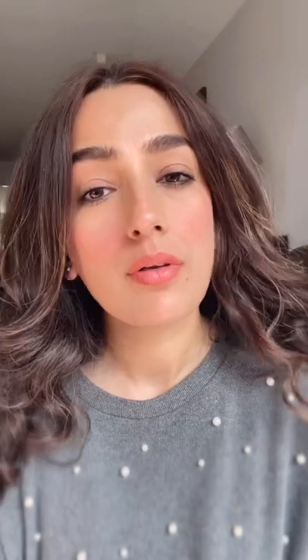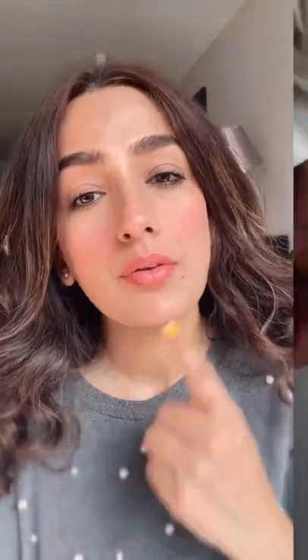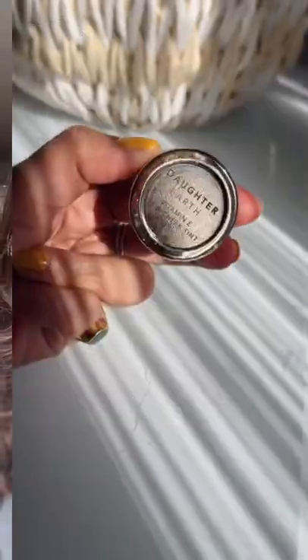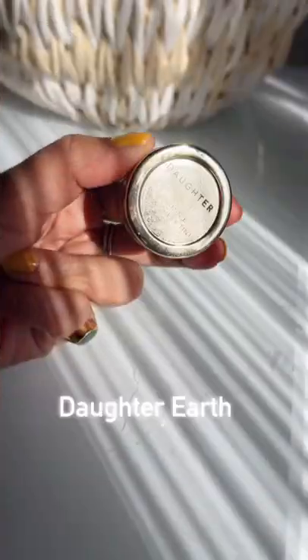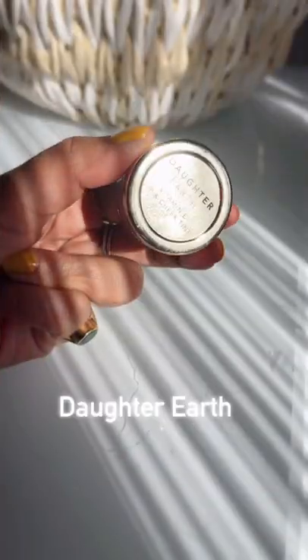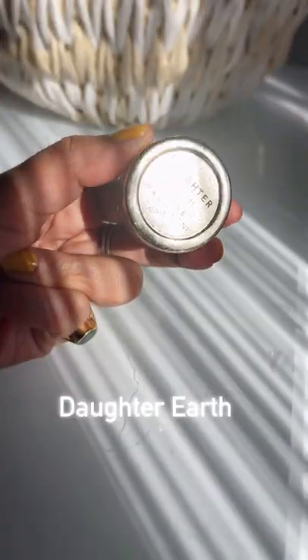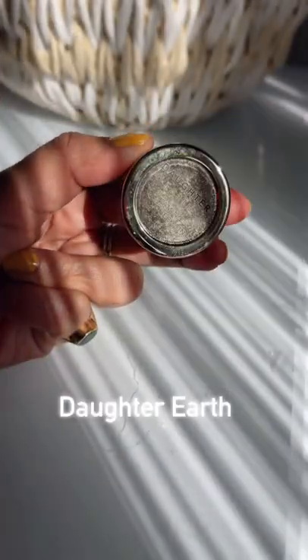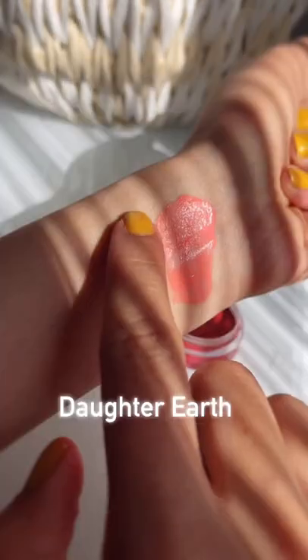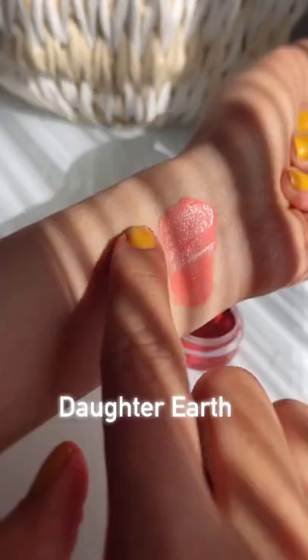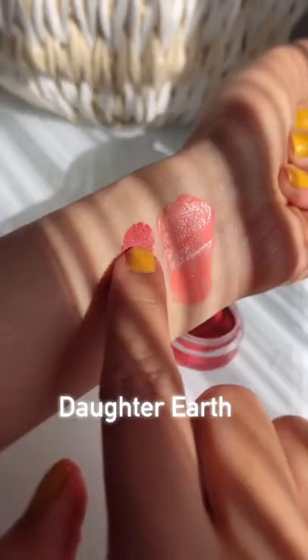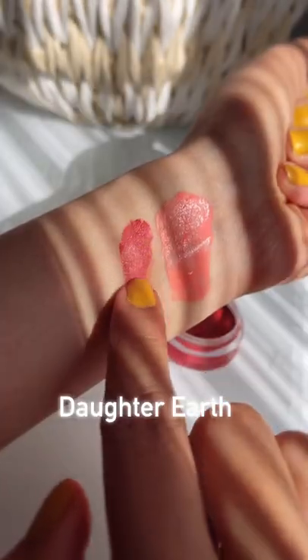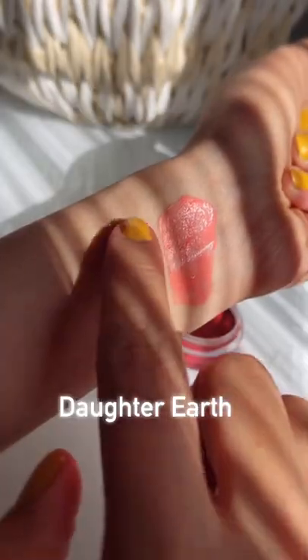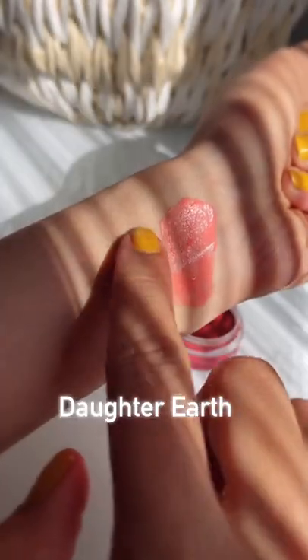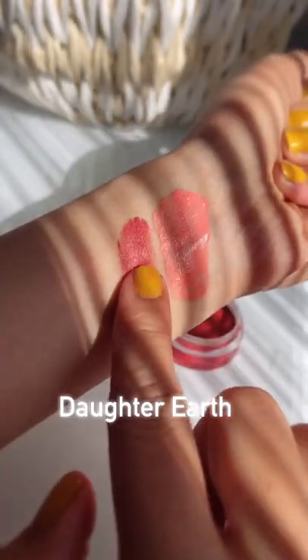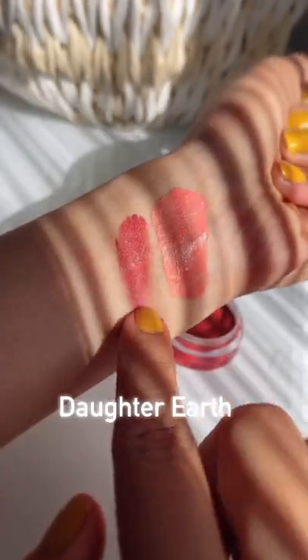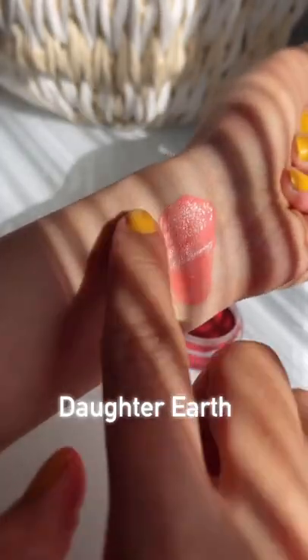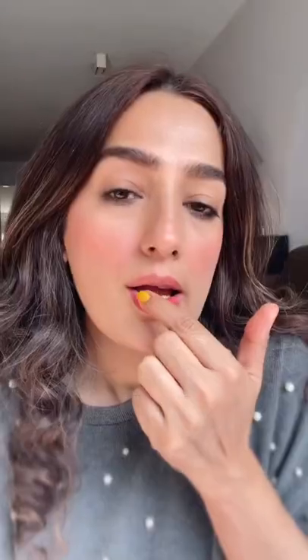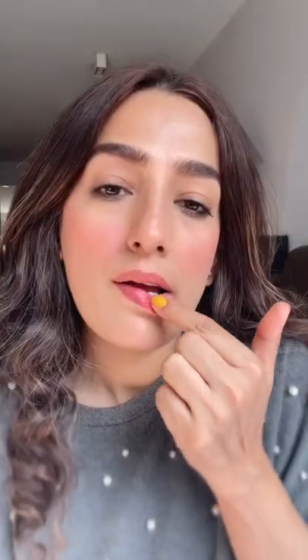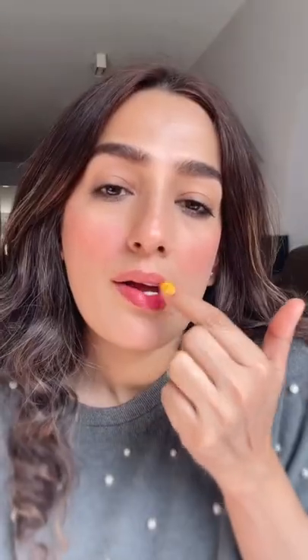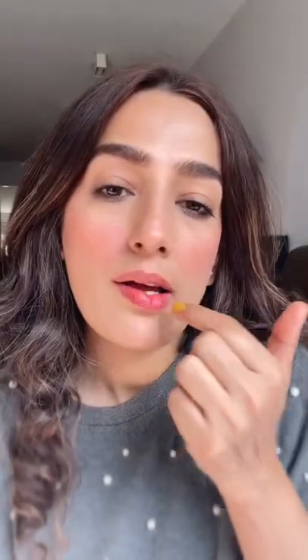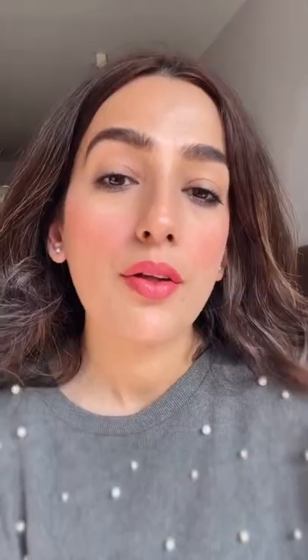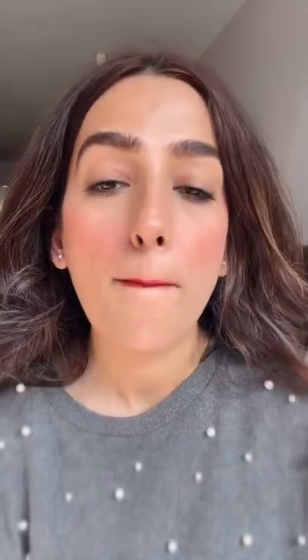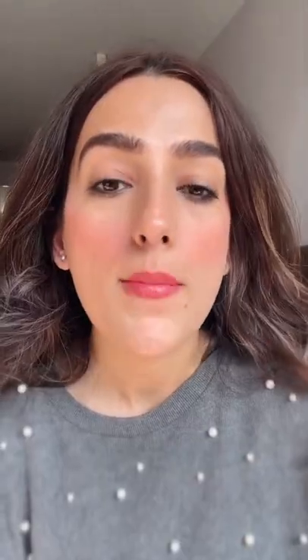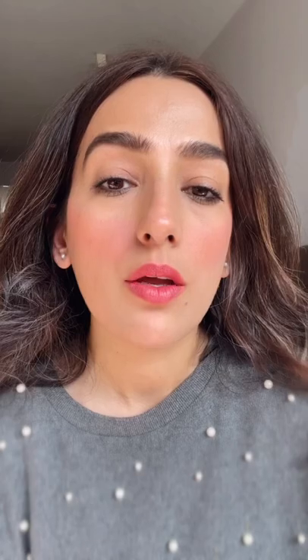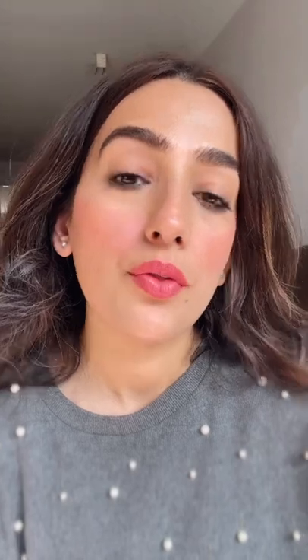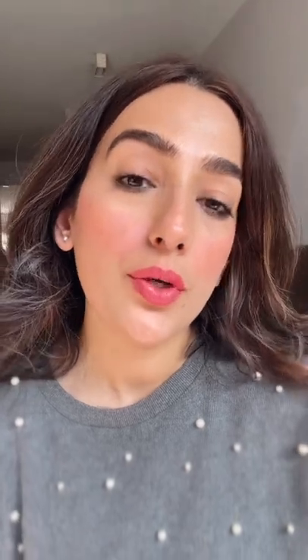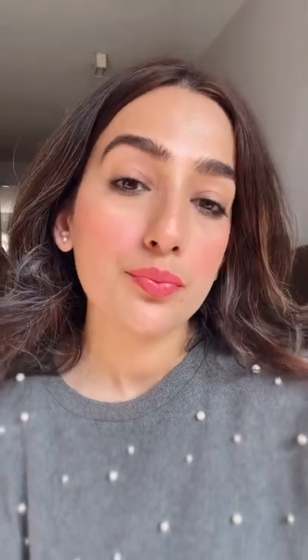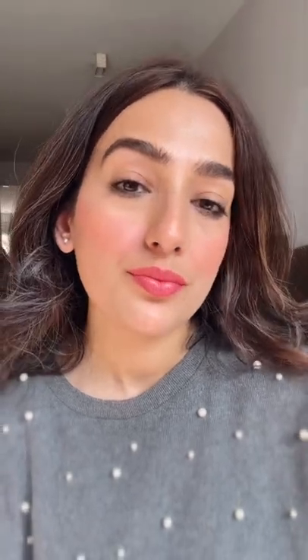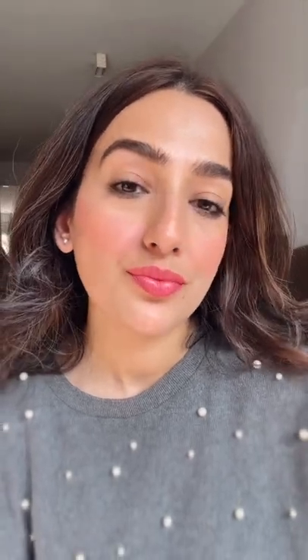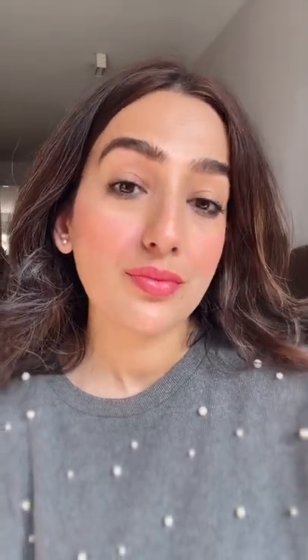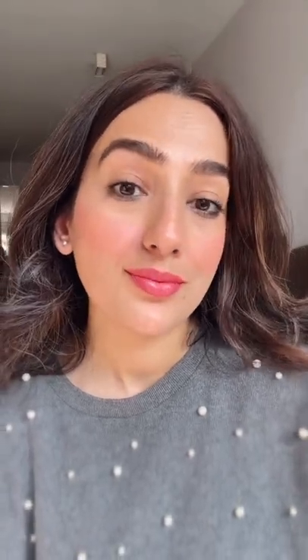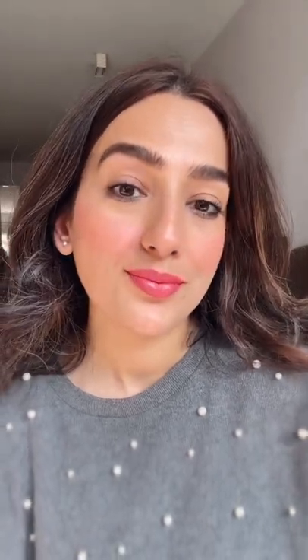Daughter Earth Tint, which is 100% vegan and natural, in the shade Original Pink is perfect for all skin tones.